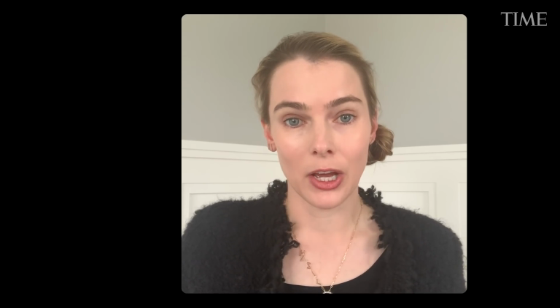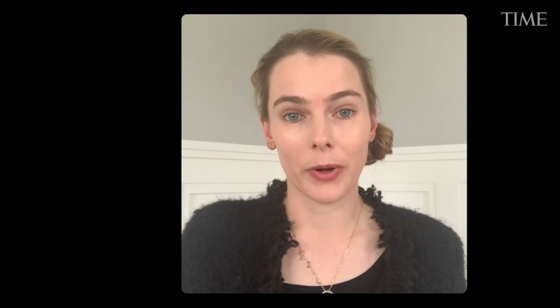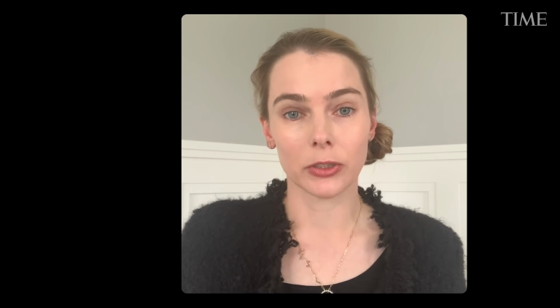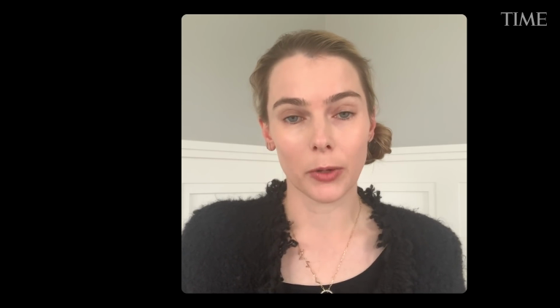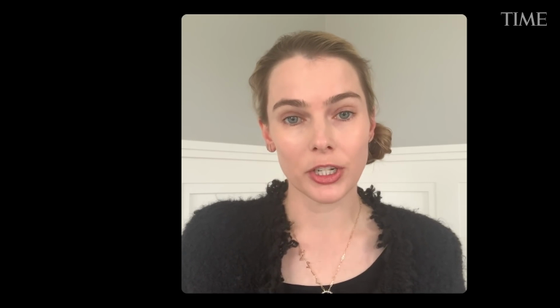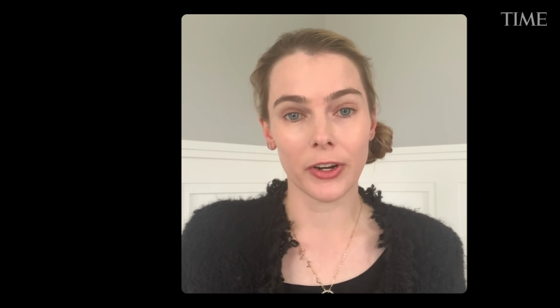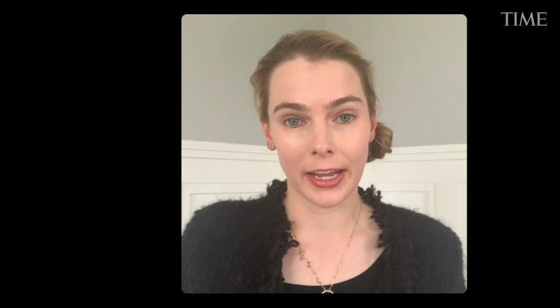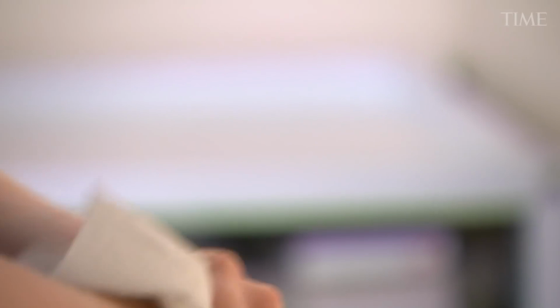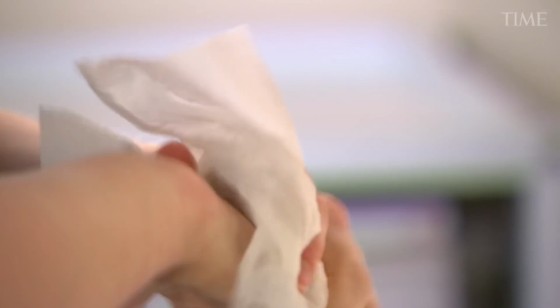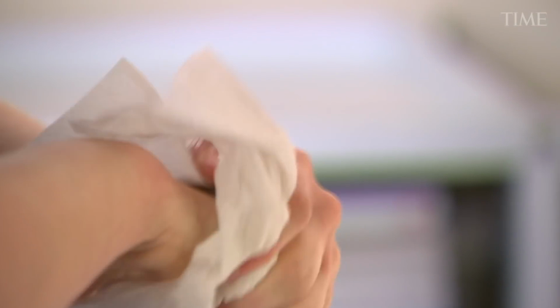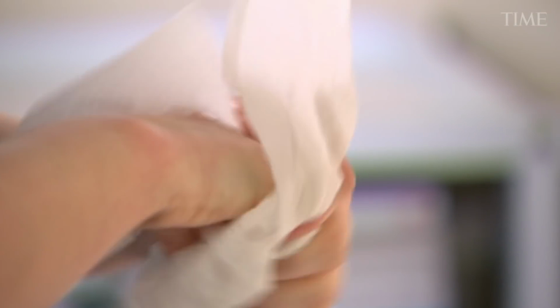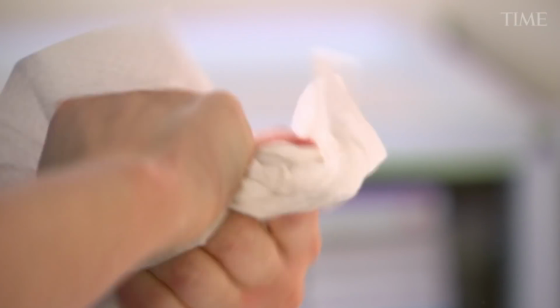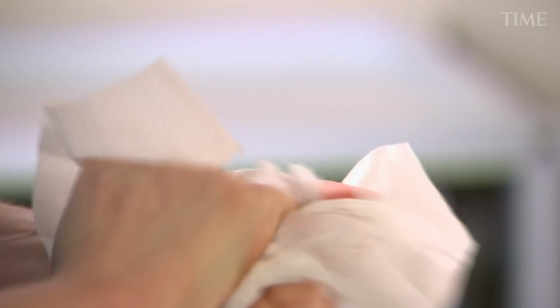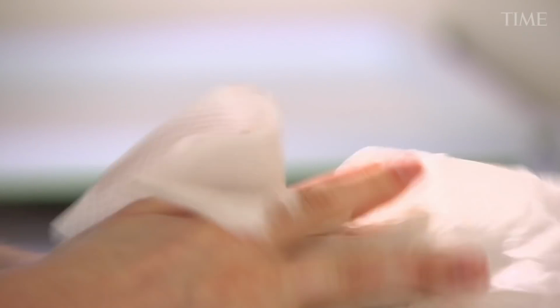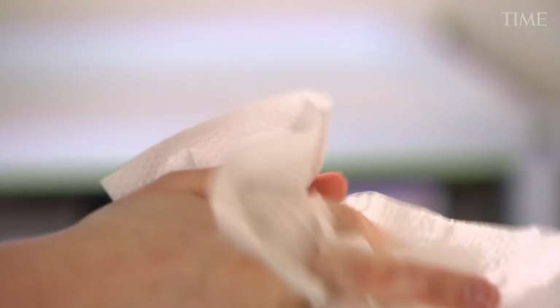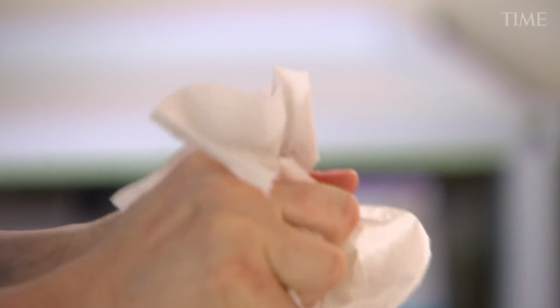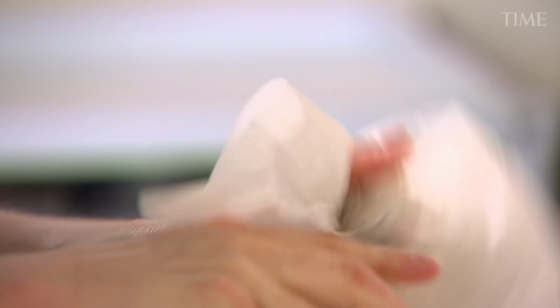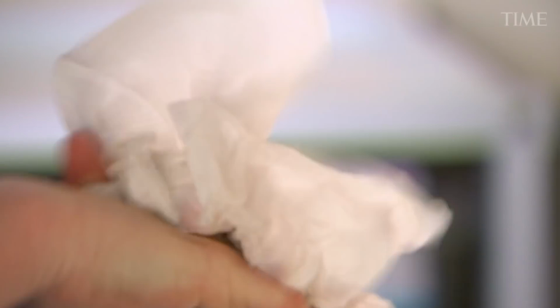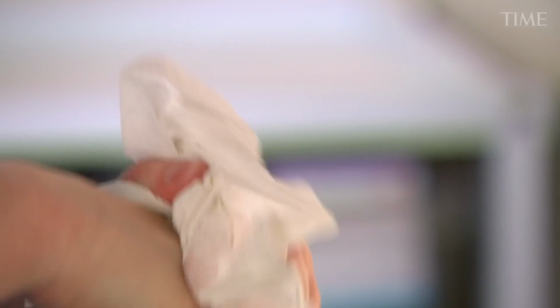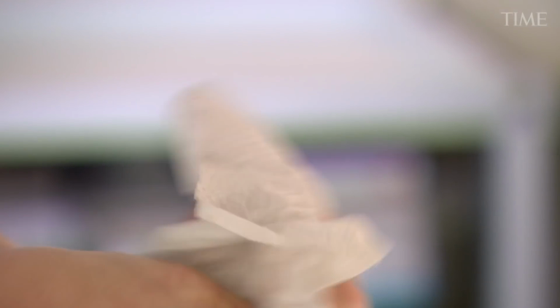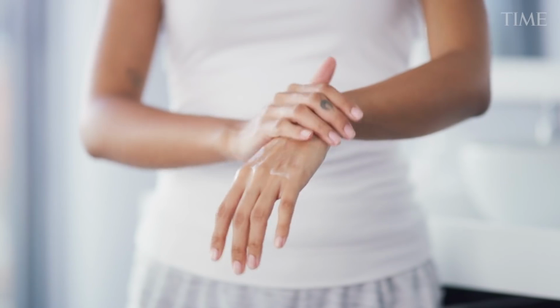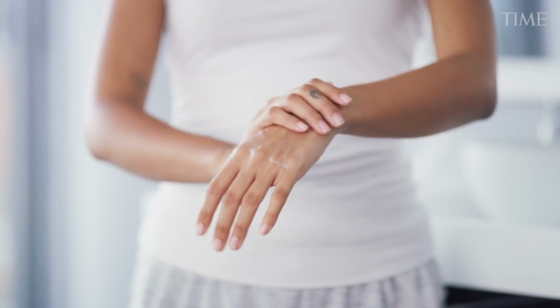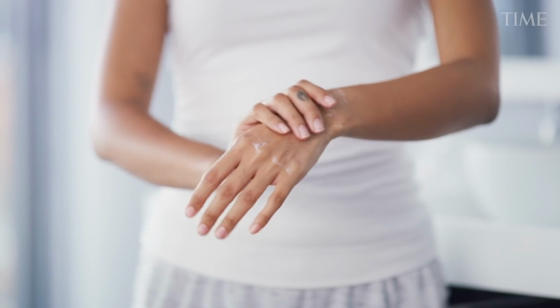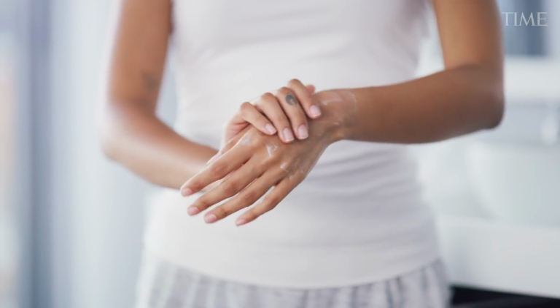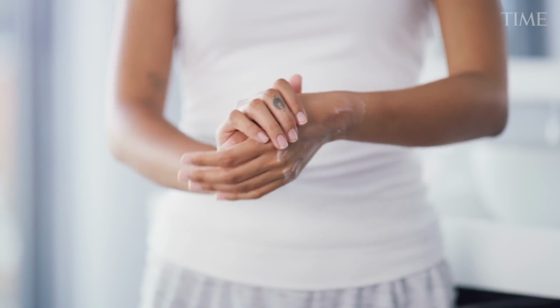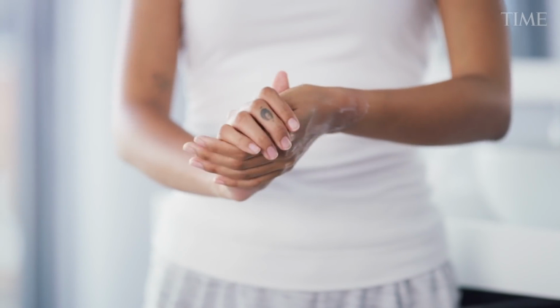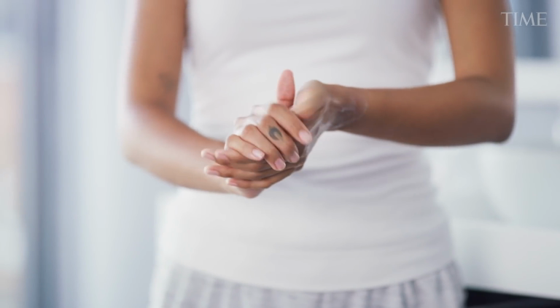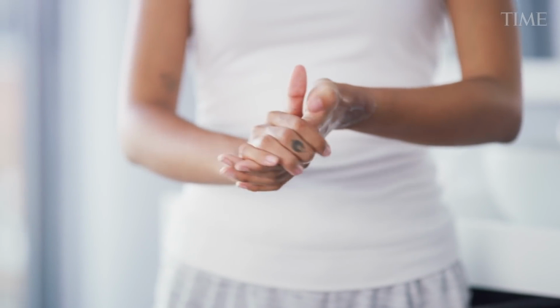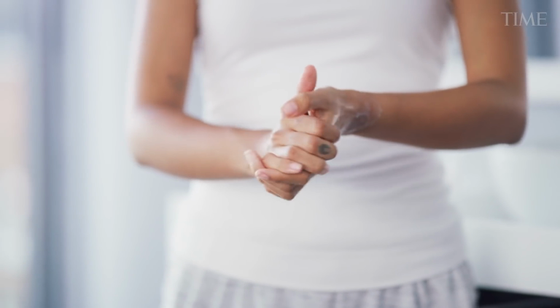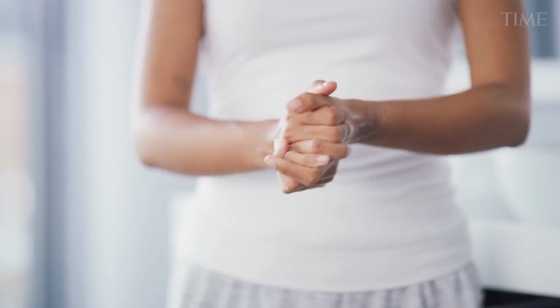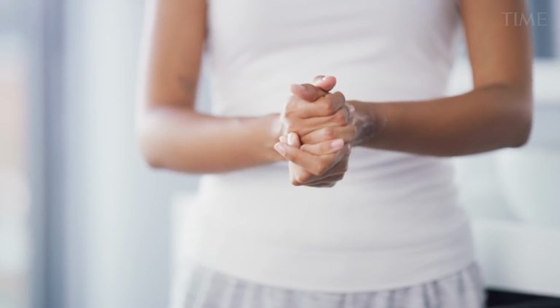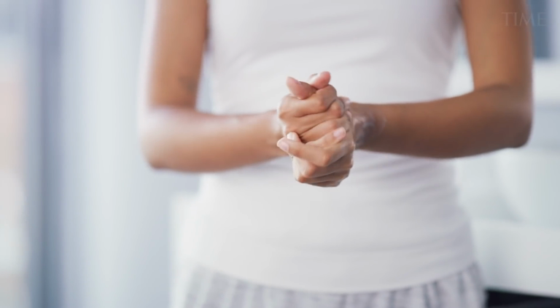When you're done washing your hands, you should dry them thoroughly with either a cloth or paper towel, and you should also moisturize them.